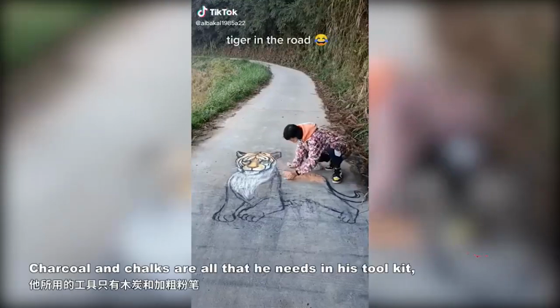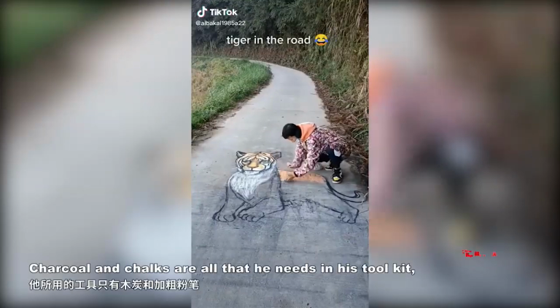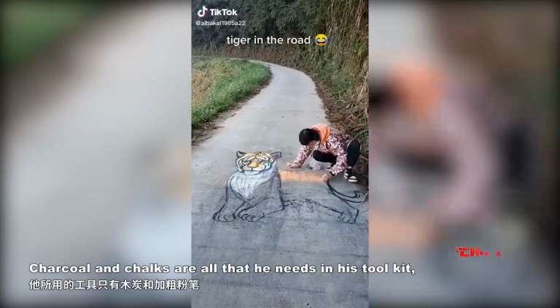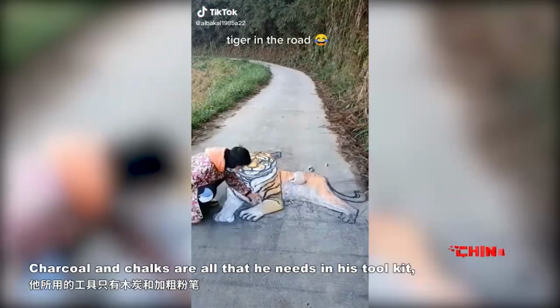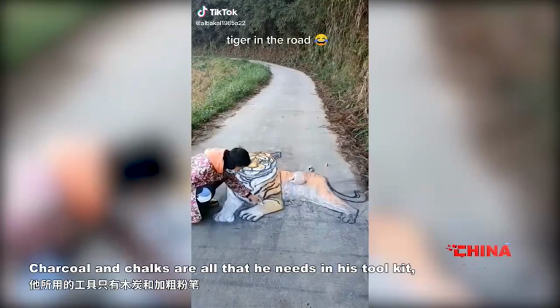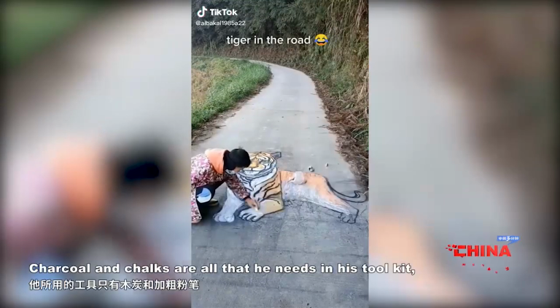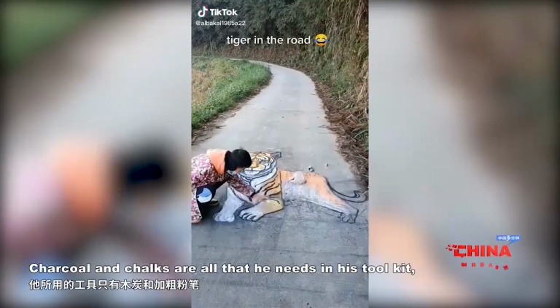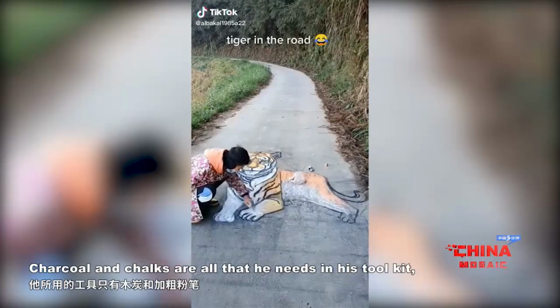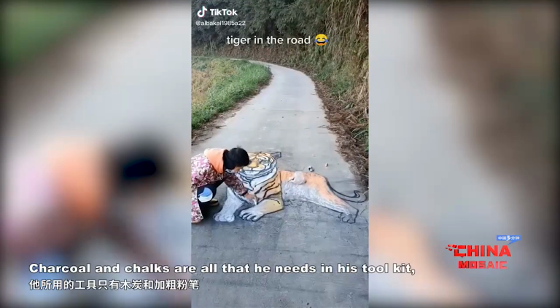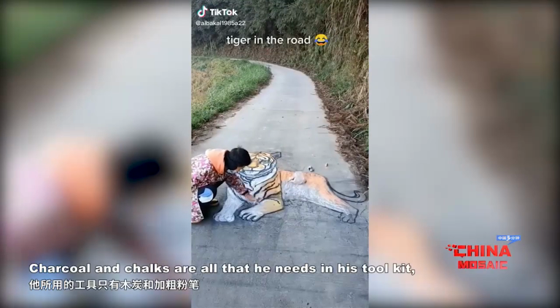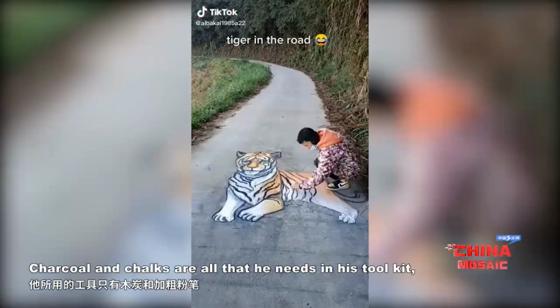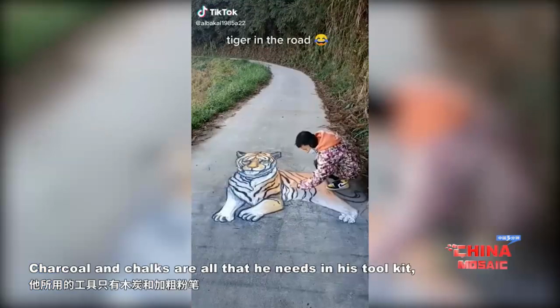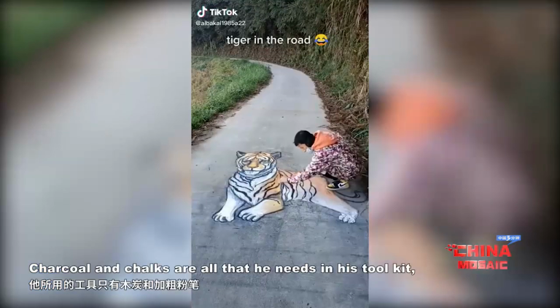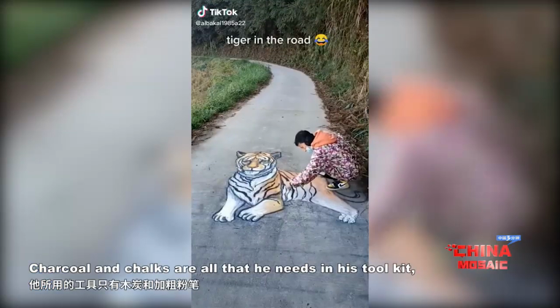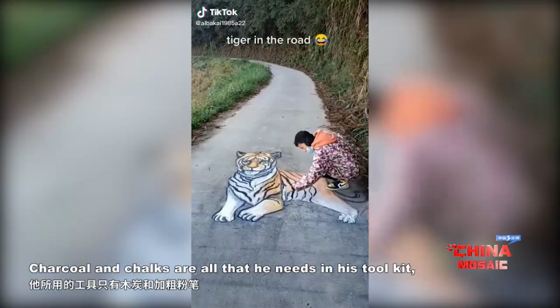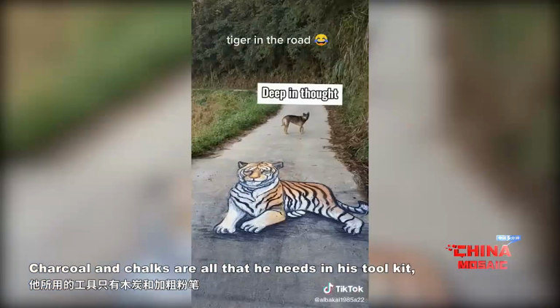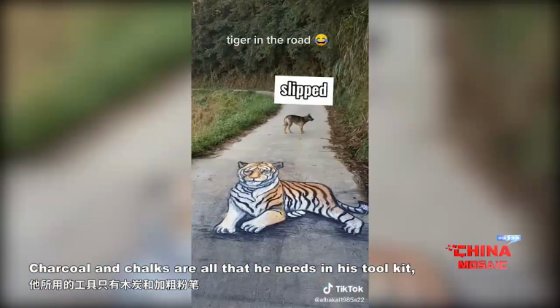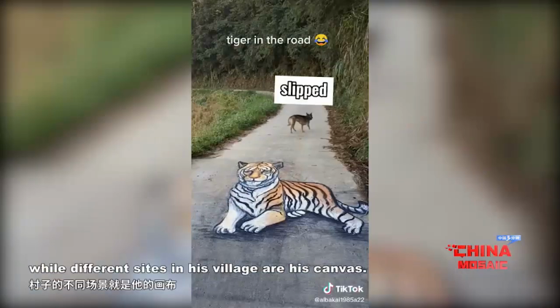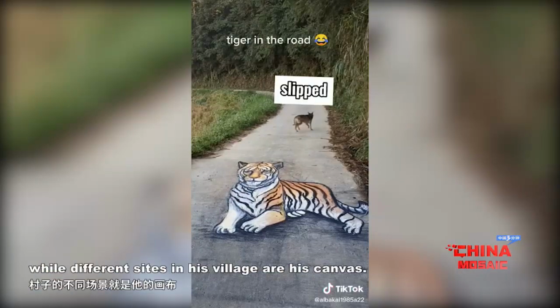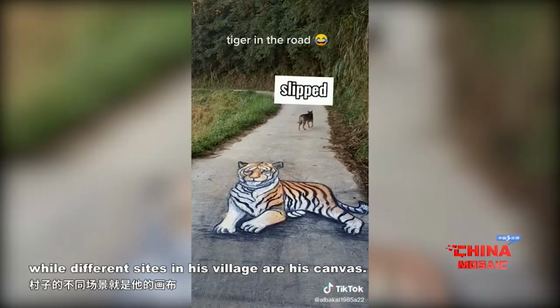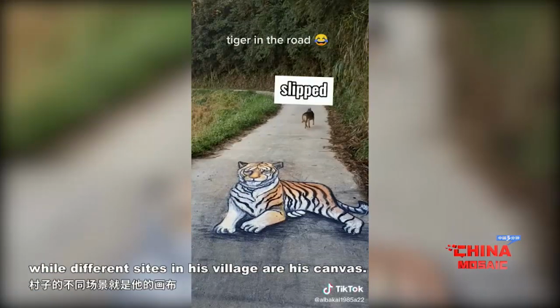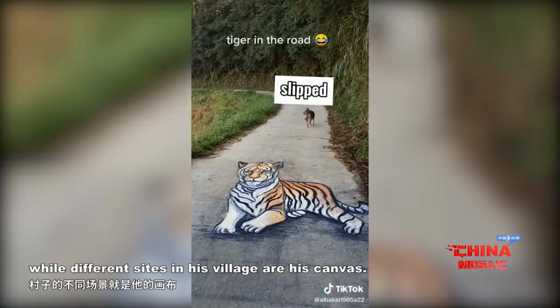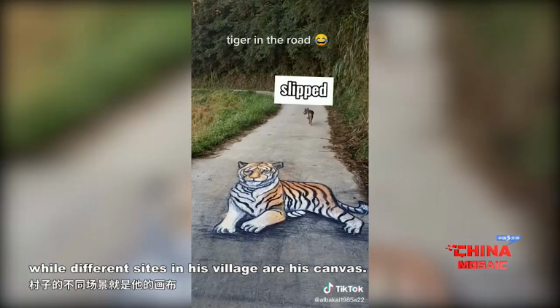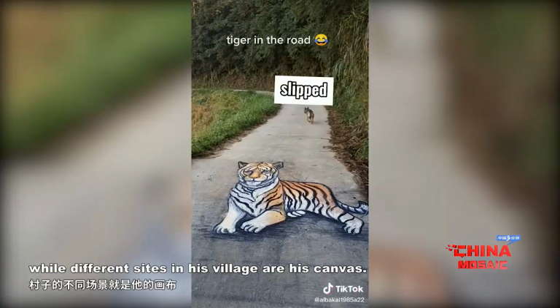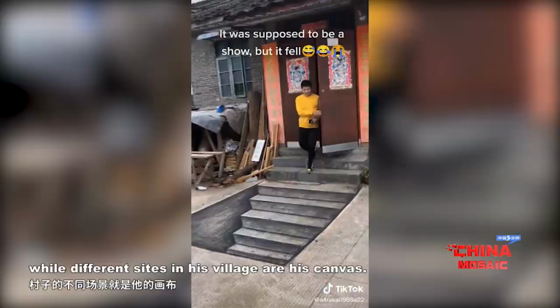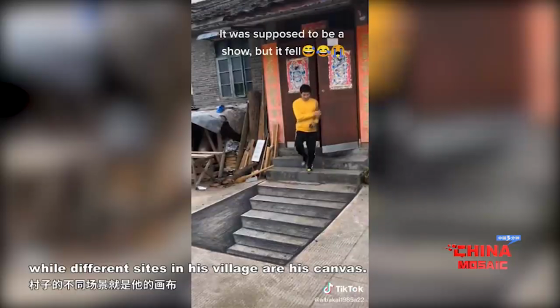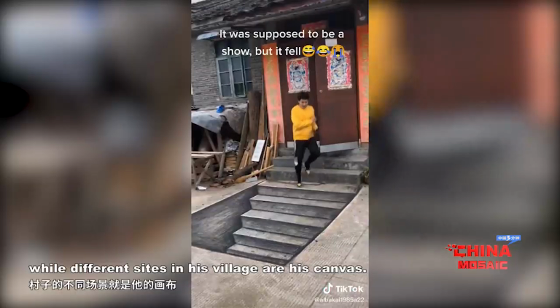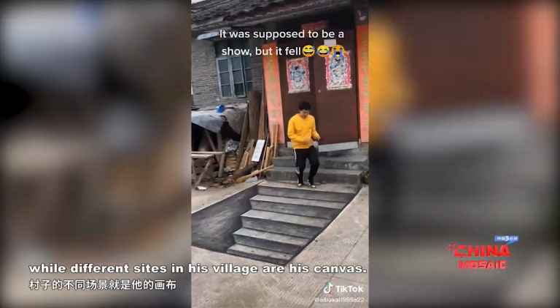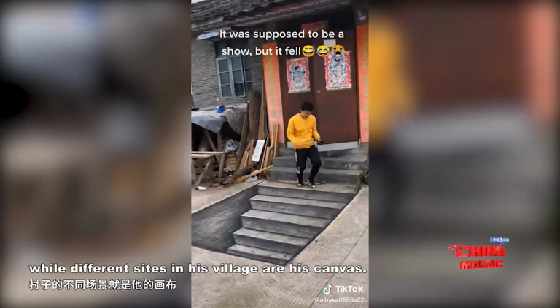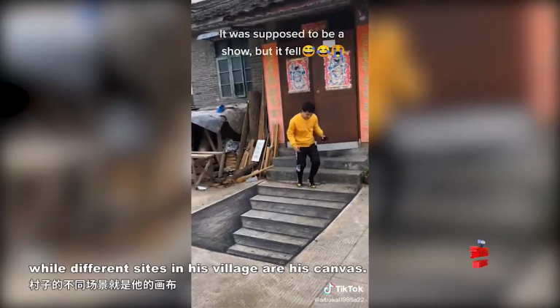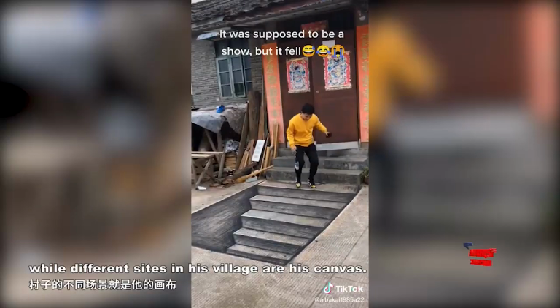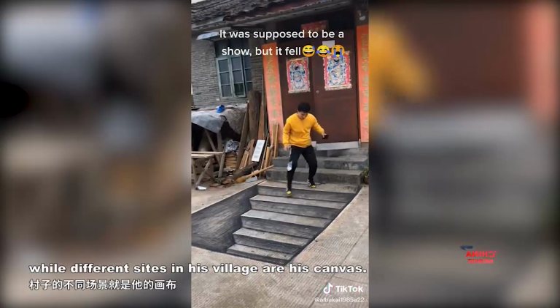Charcoal and chalks are all that he needs in his toolkit, while different sites in his village are his canvas.